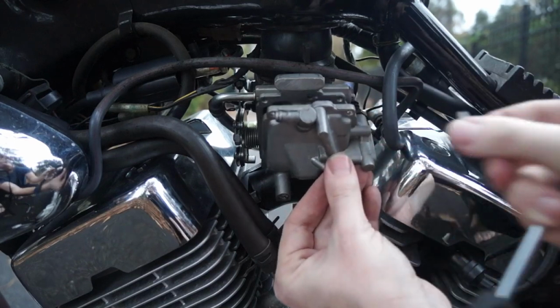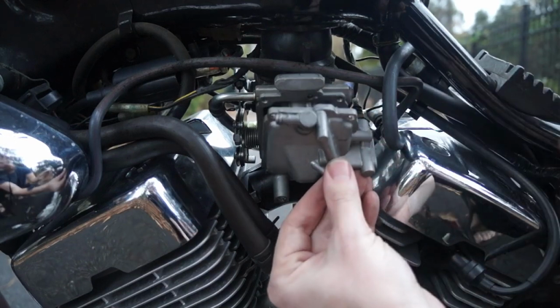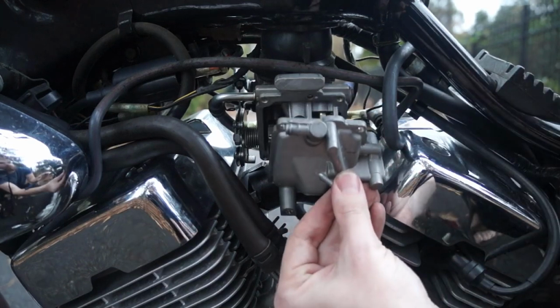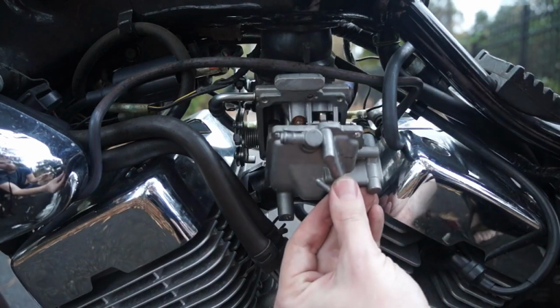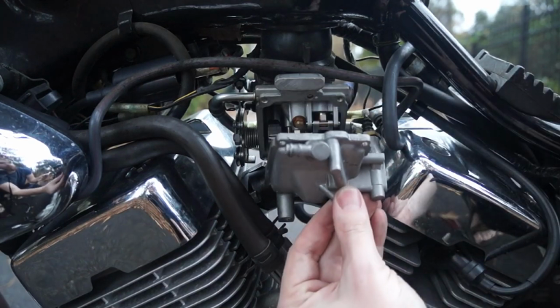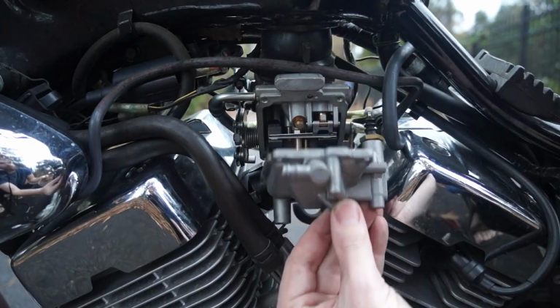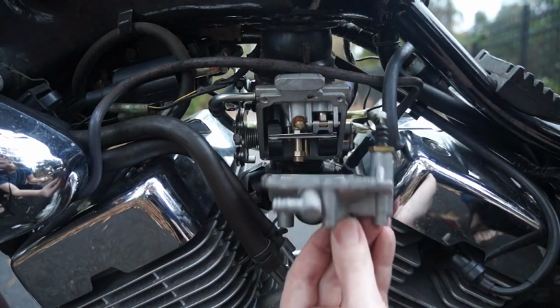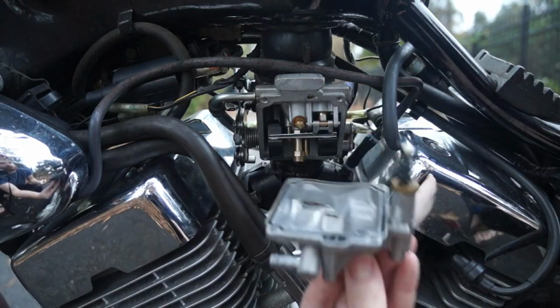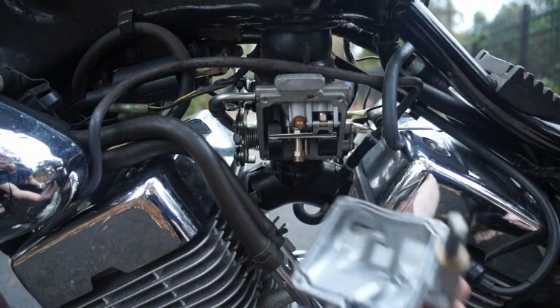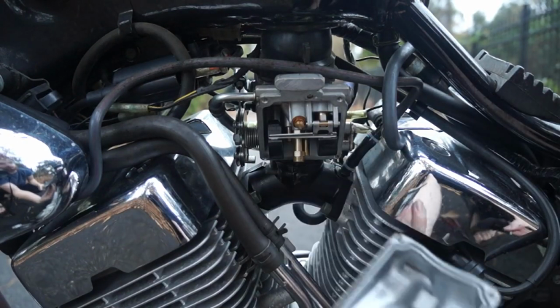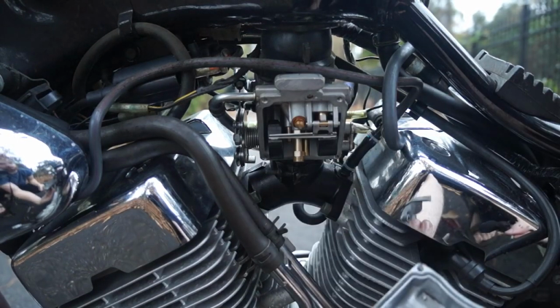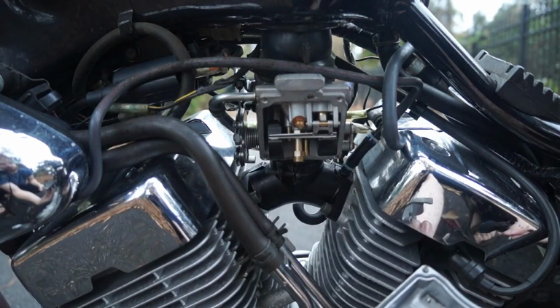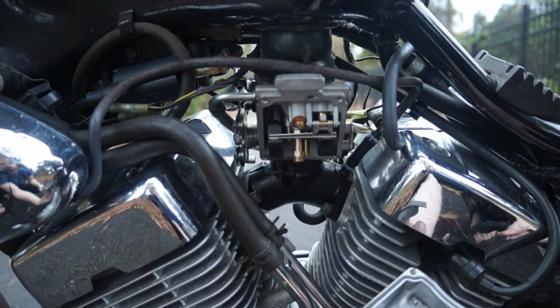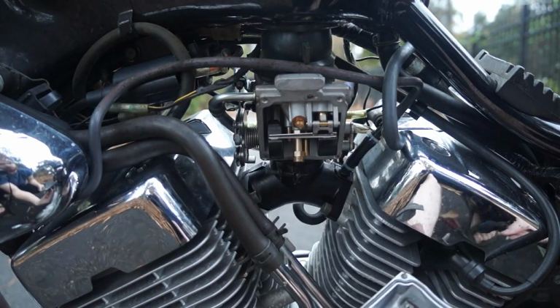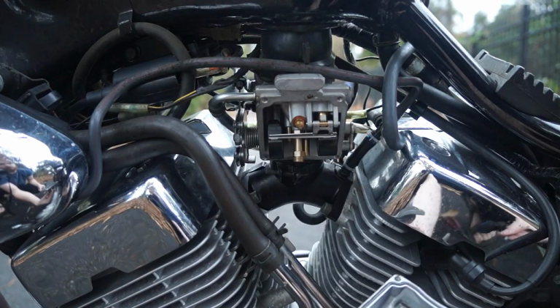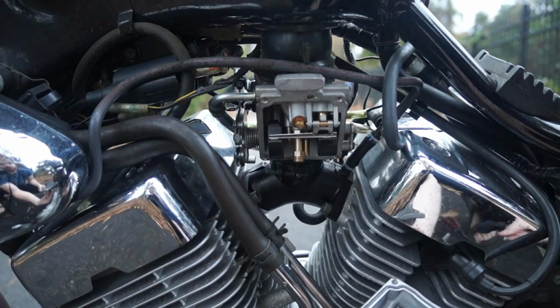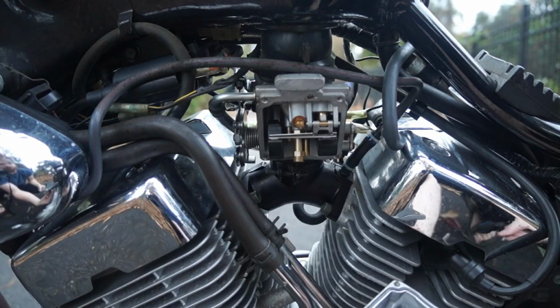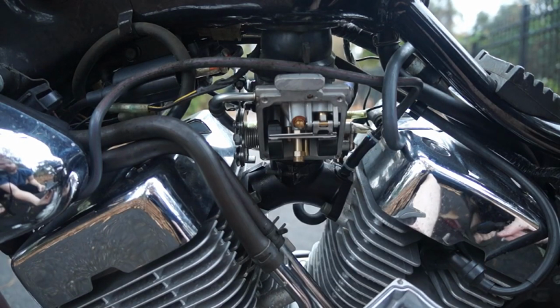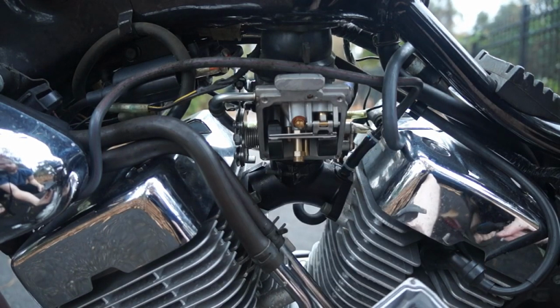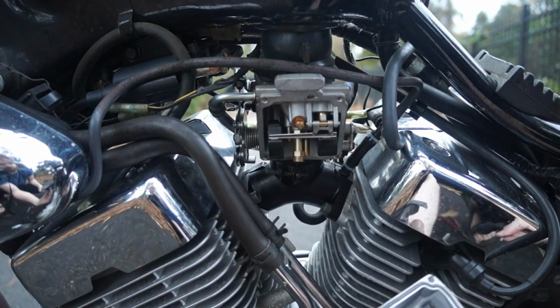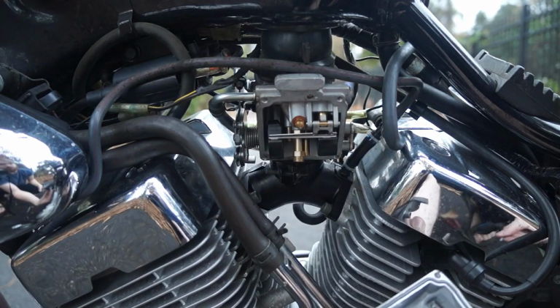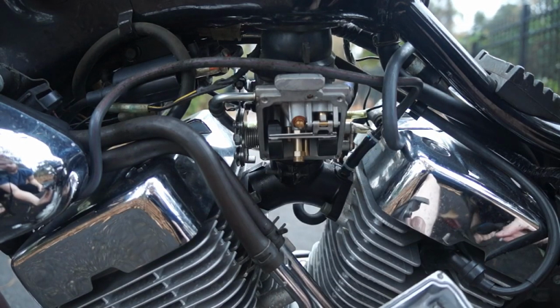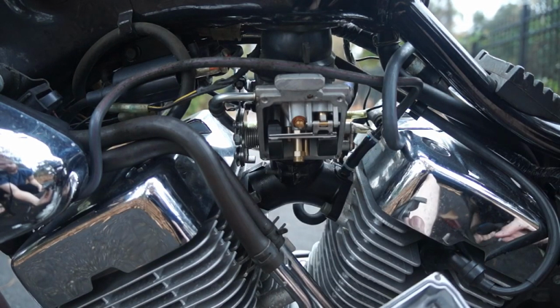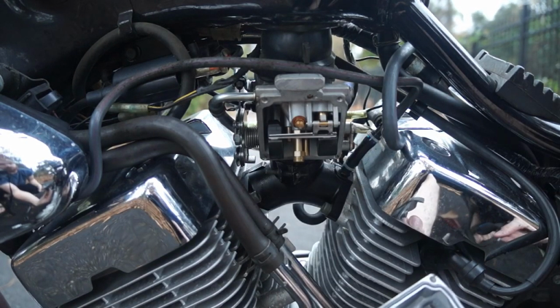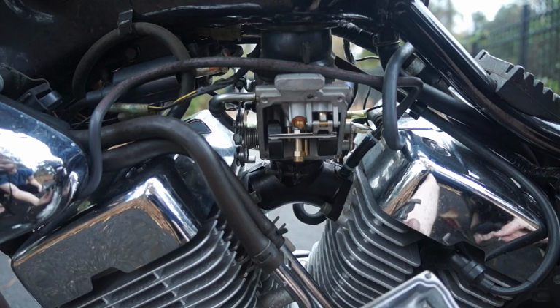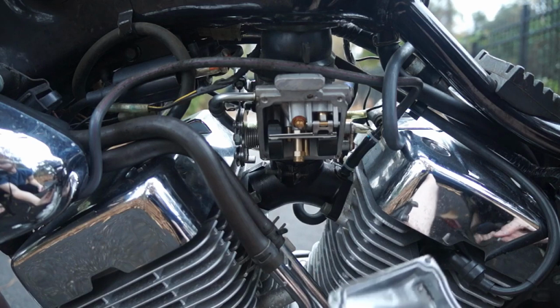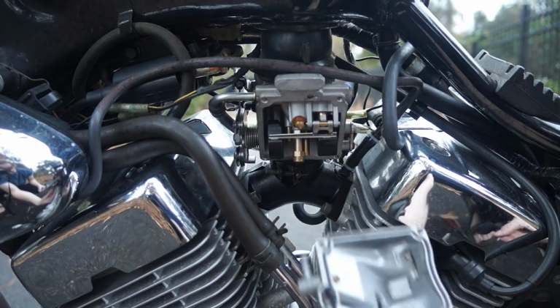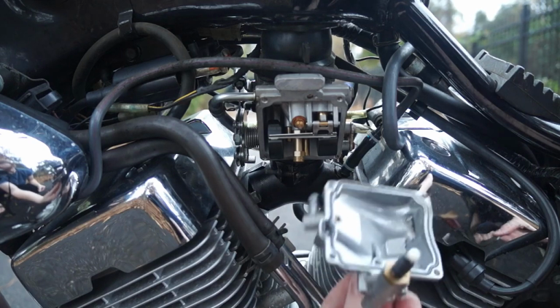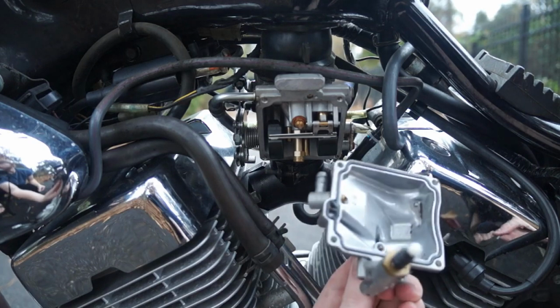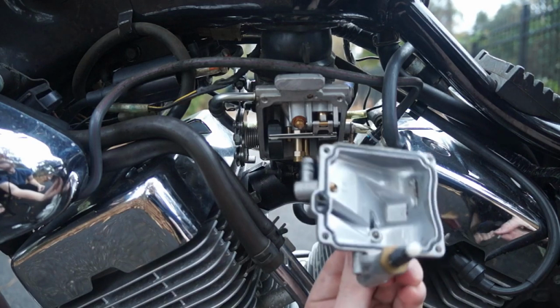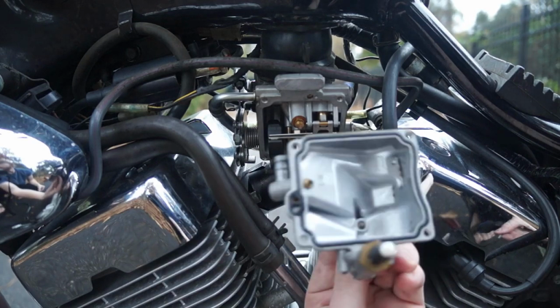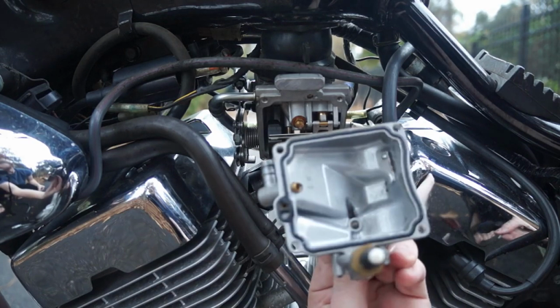And the float bowl should just drop down. I'm checking out my seal and making sure it stayed in place and everything looks good.